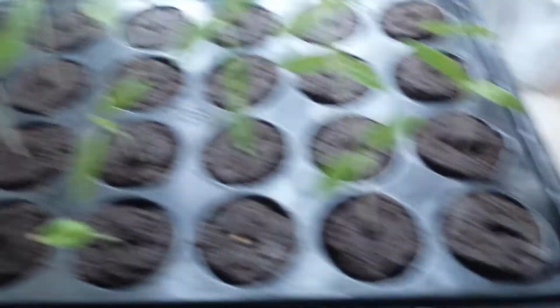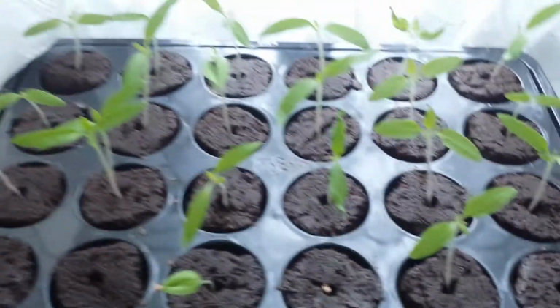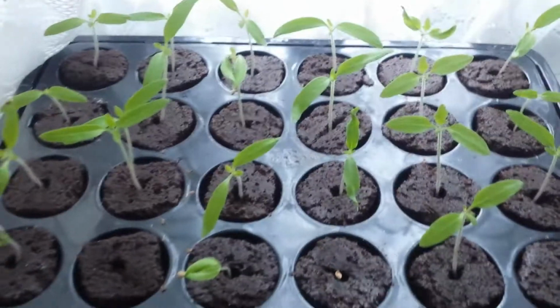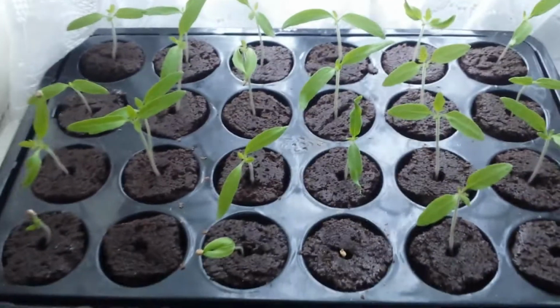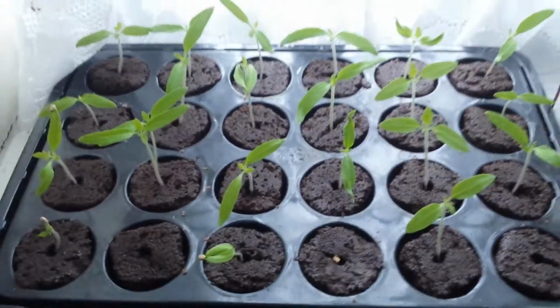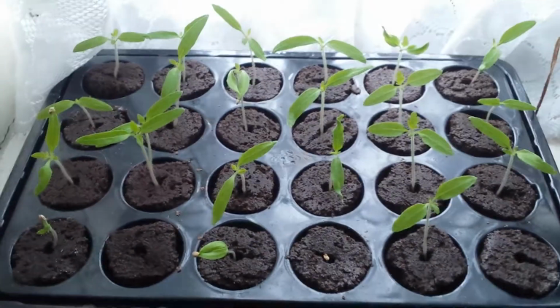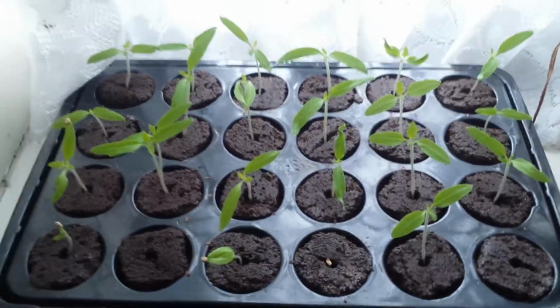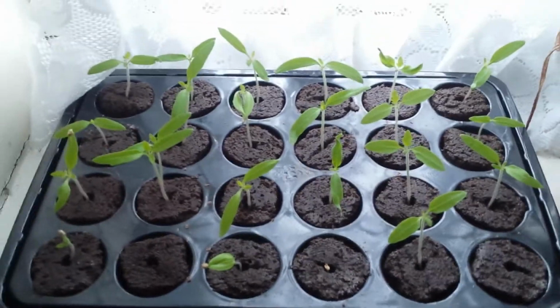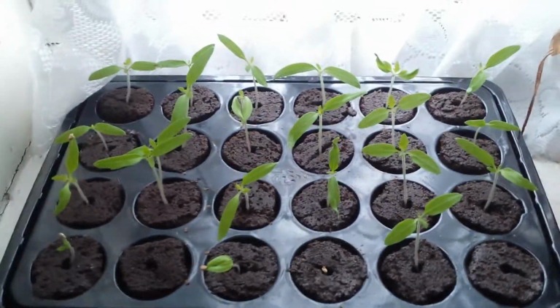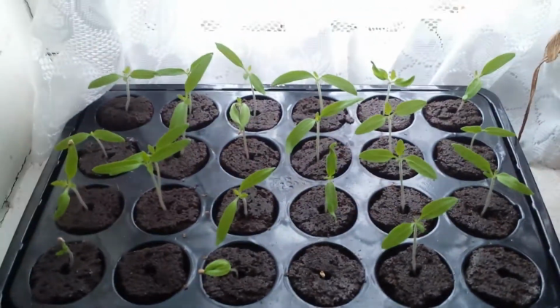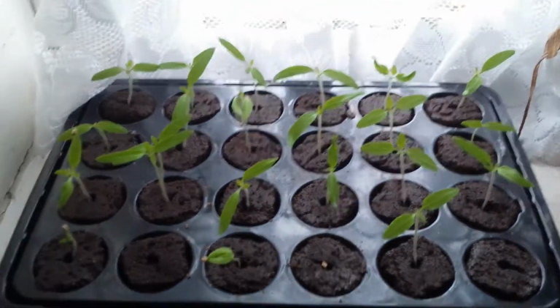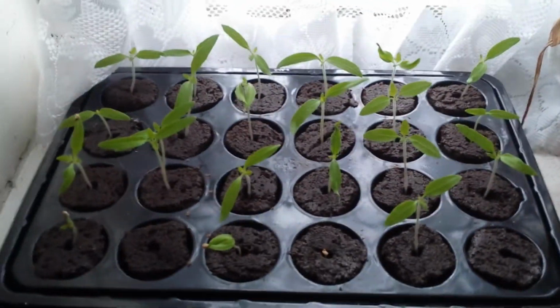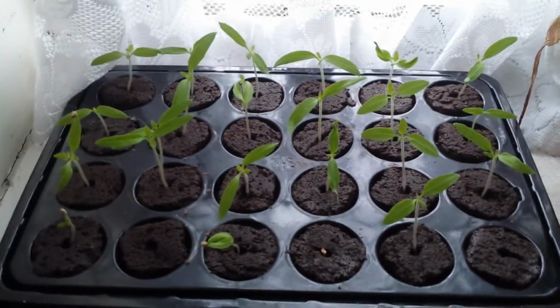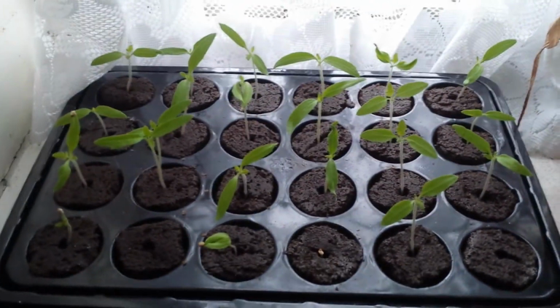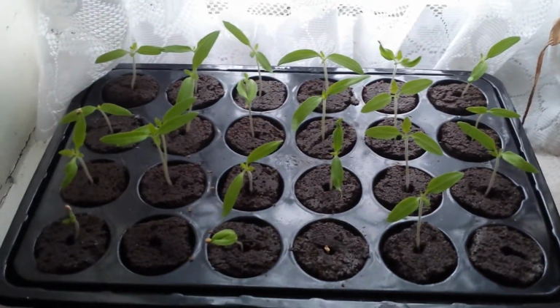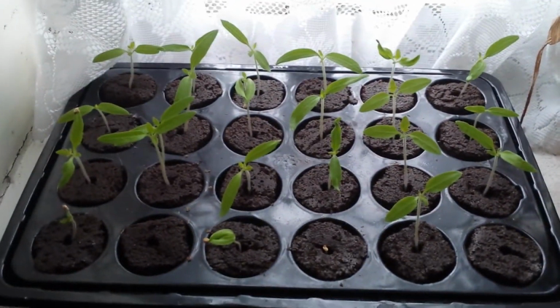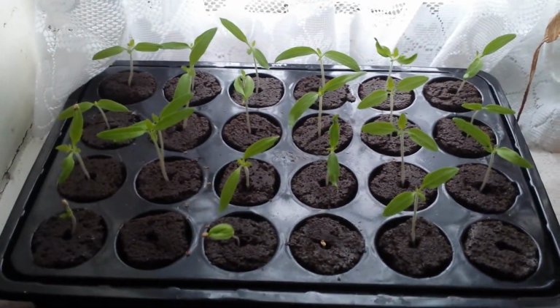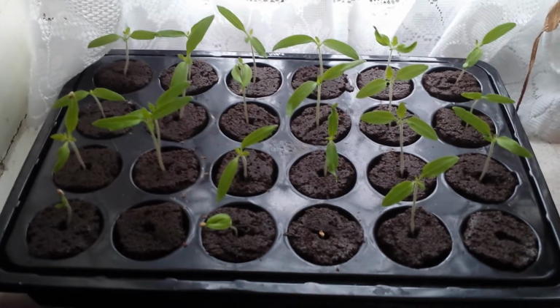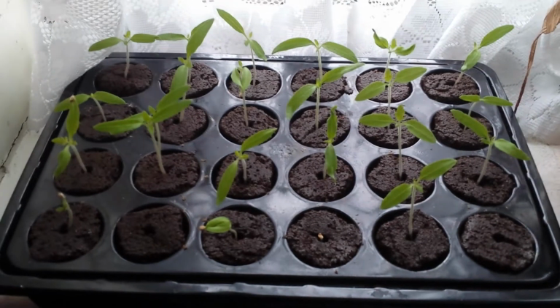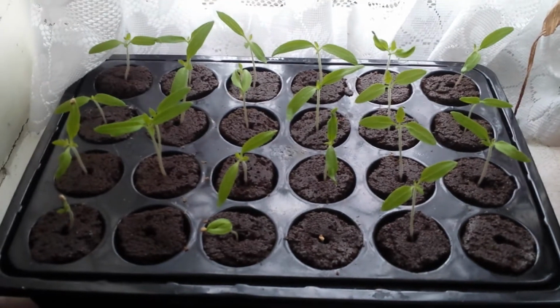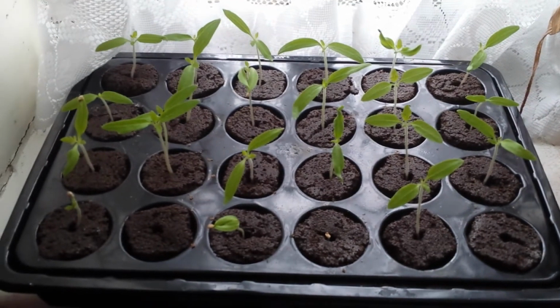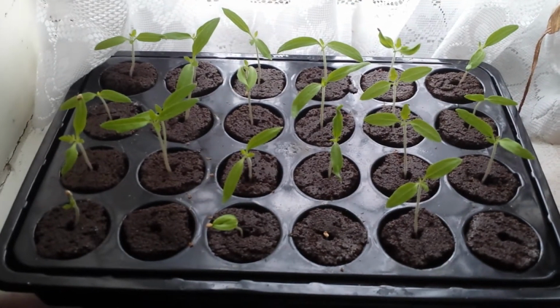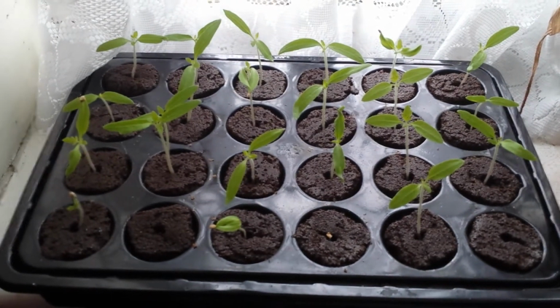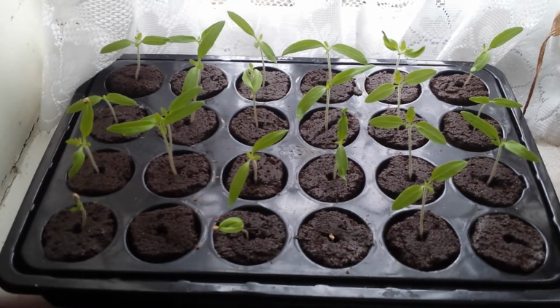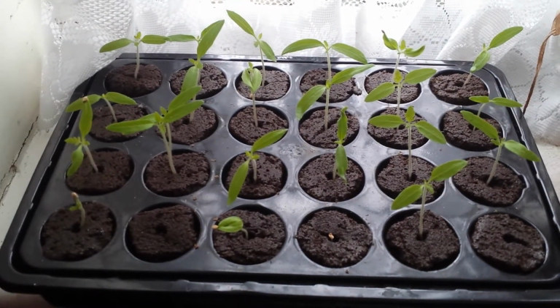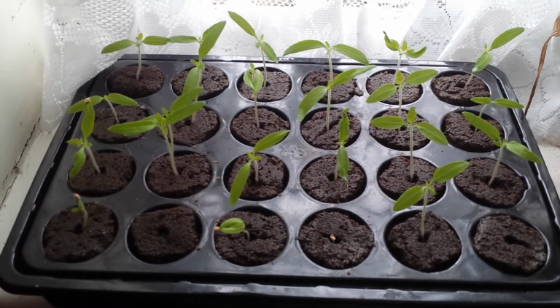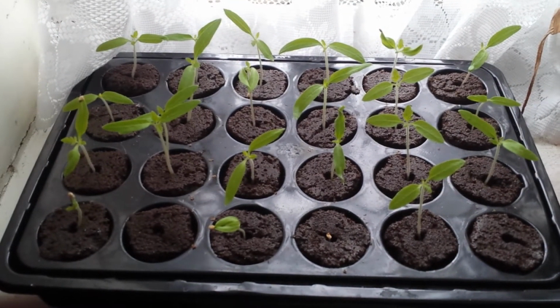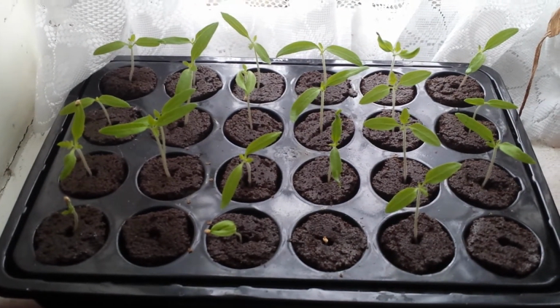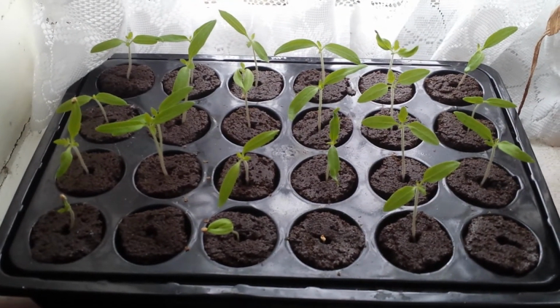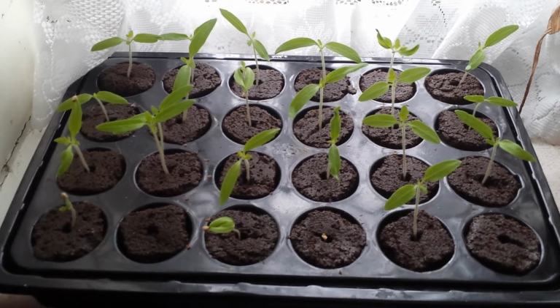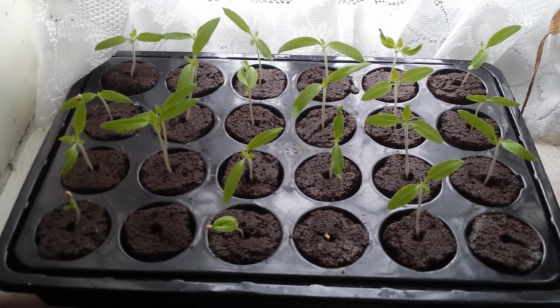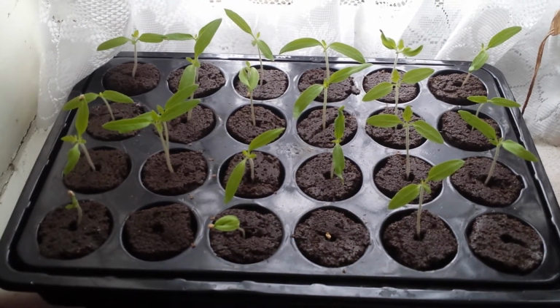These are not all that I'm growing this year. I will have a few more, and I think I've done another one which I will show now.